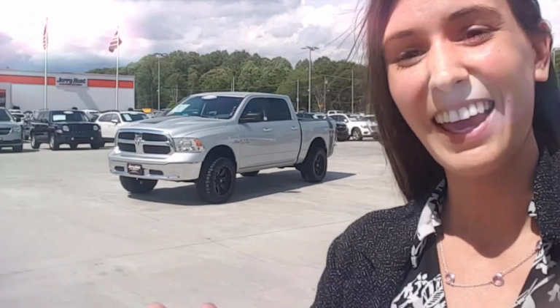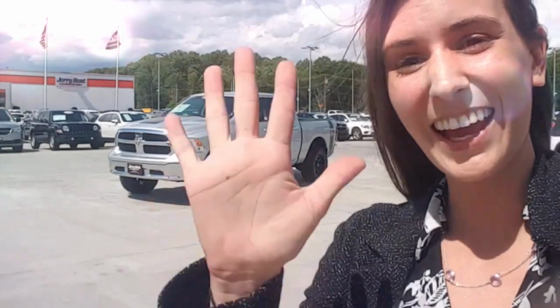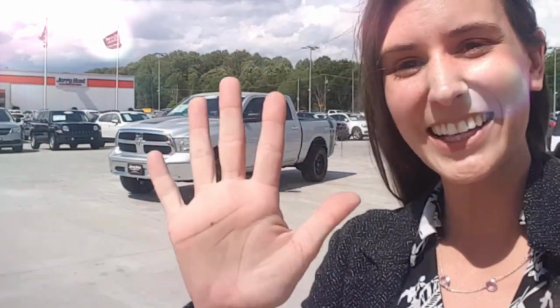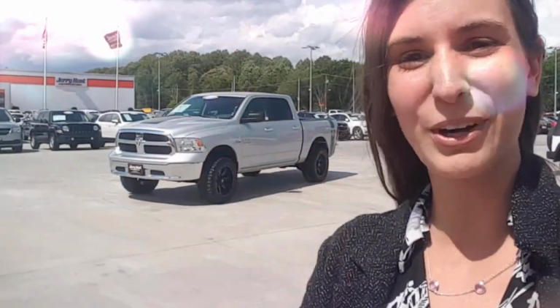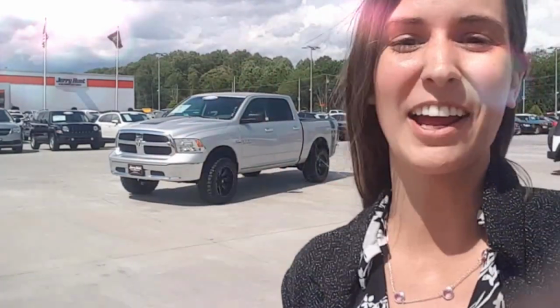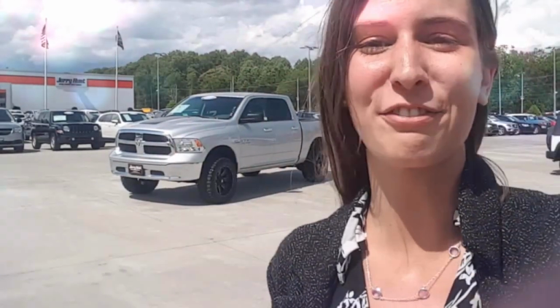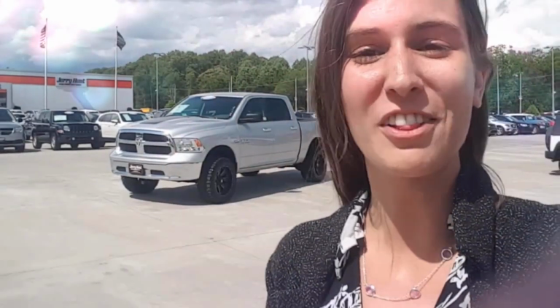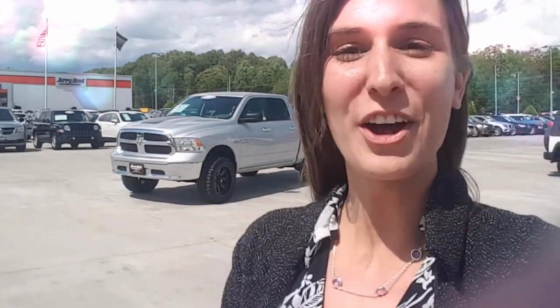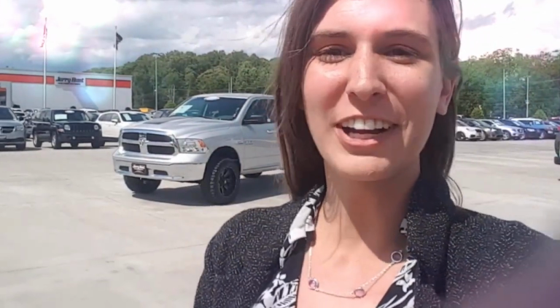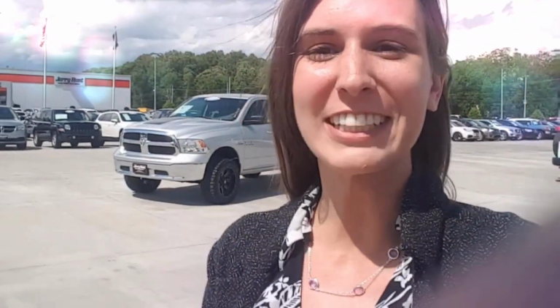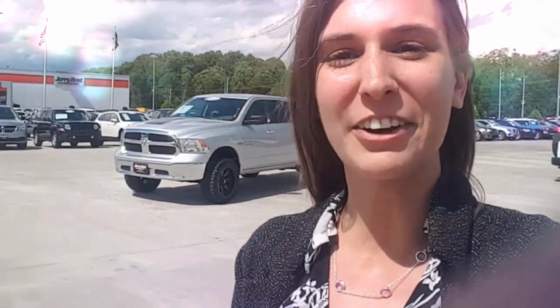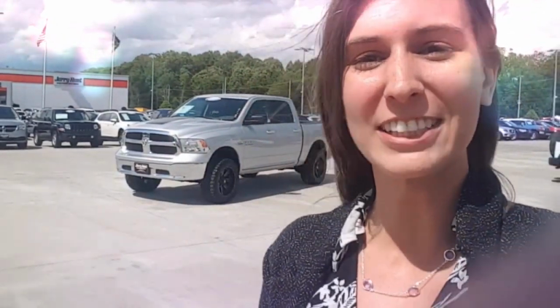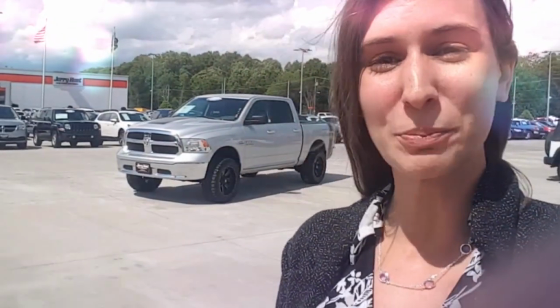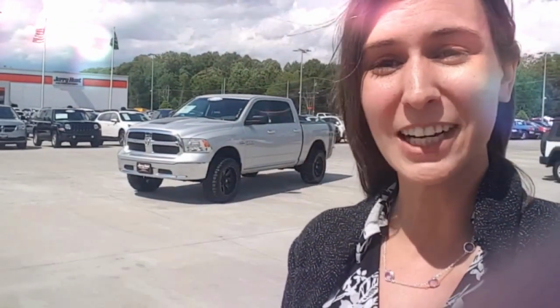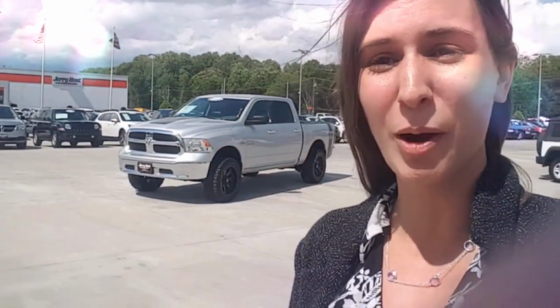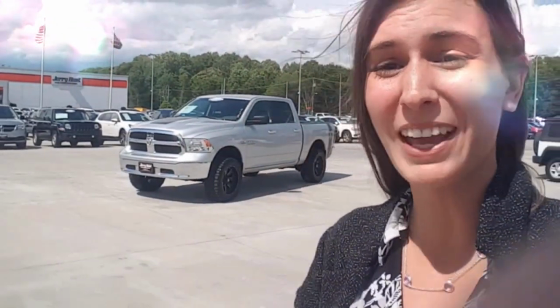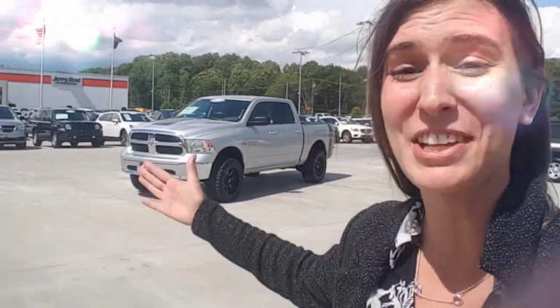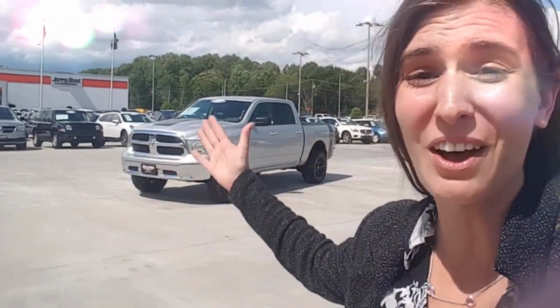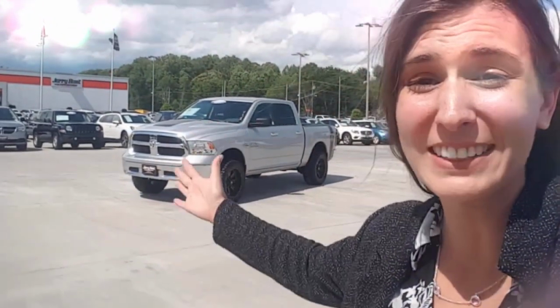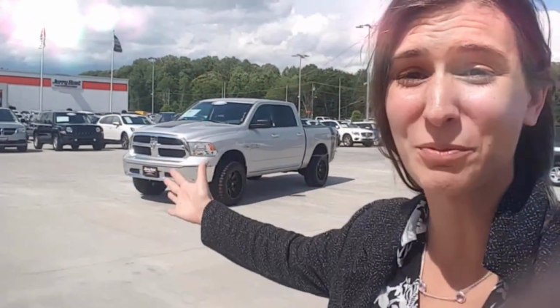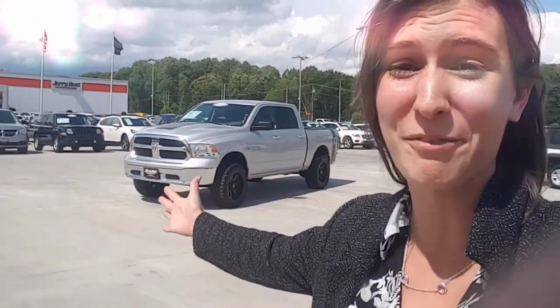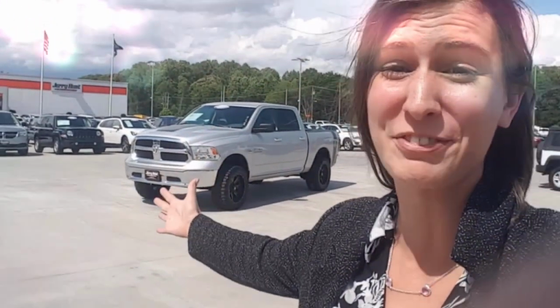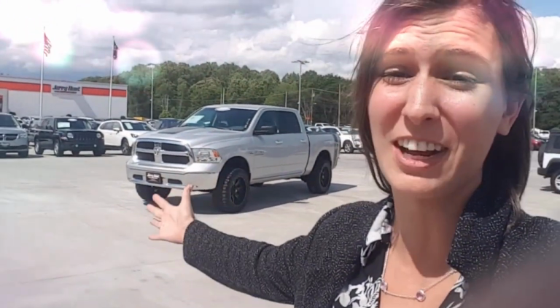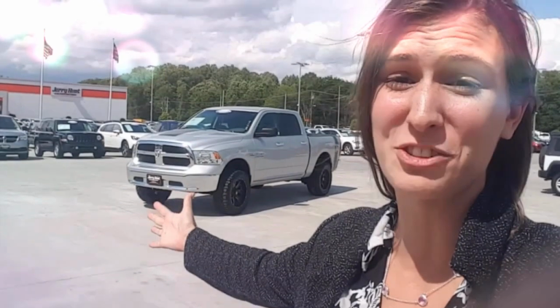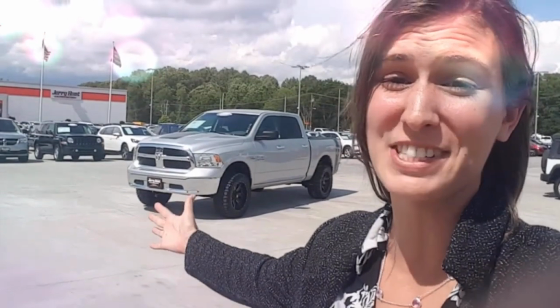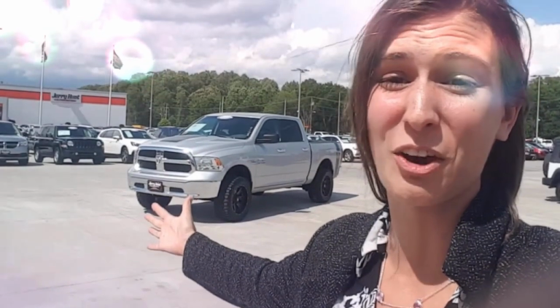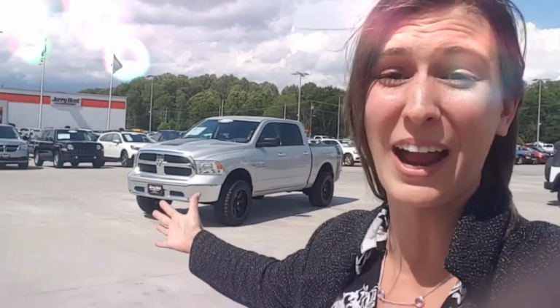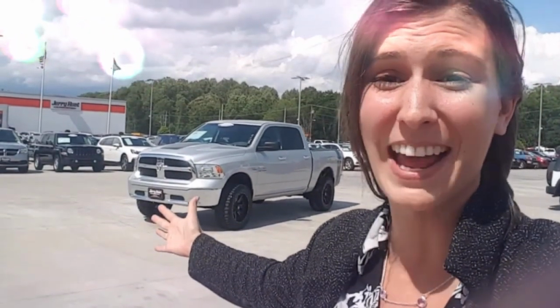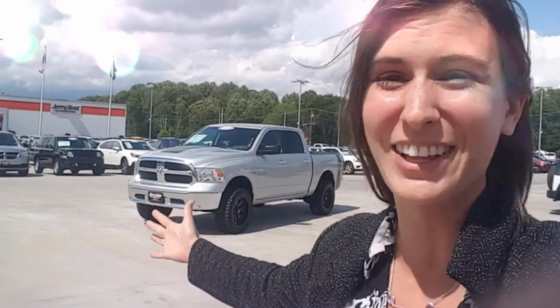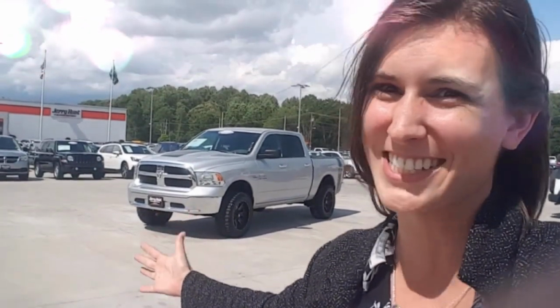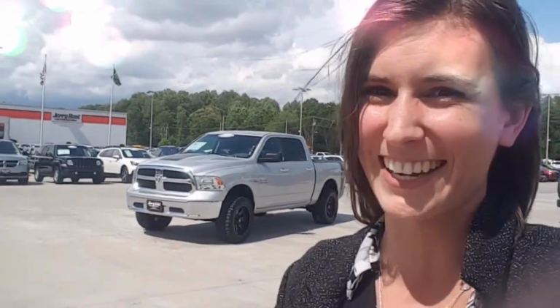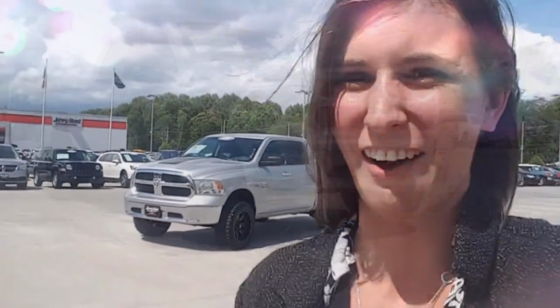Hey guys, we're hanging out in the front lot over here at Jerry Hunt Supercenter where we have this awesome Ram 1500 in stock right now. Let's check it out.